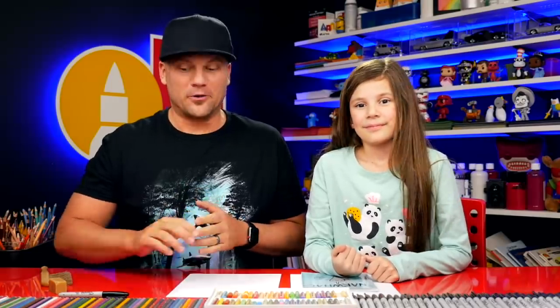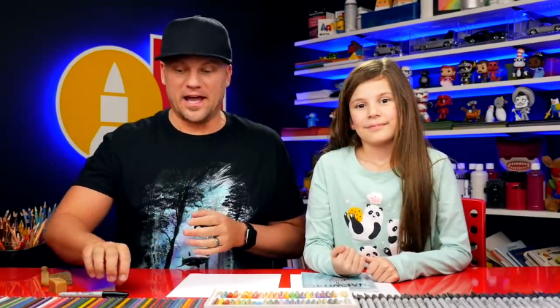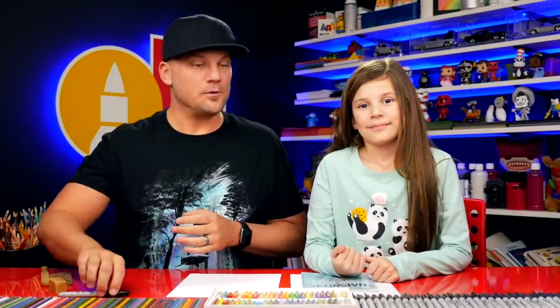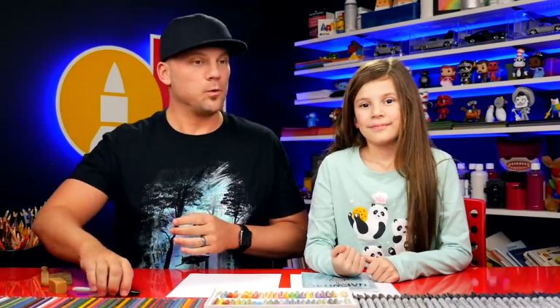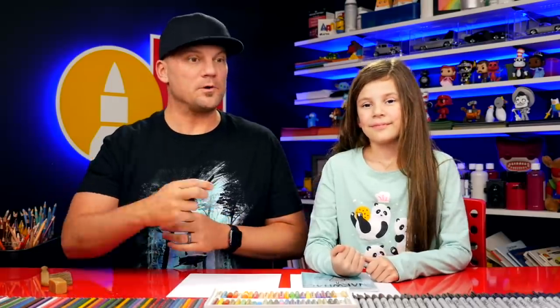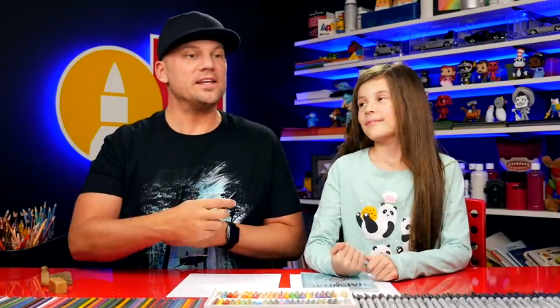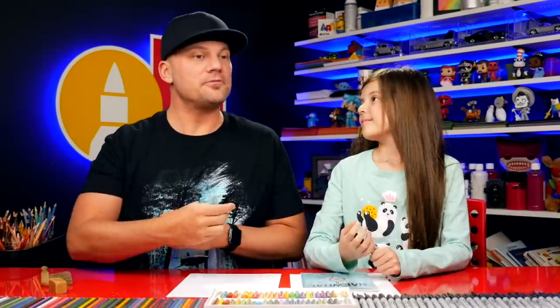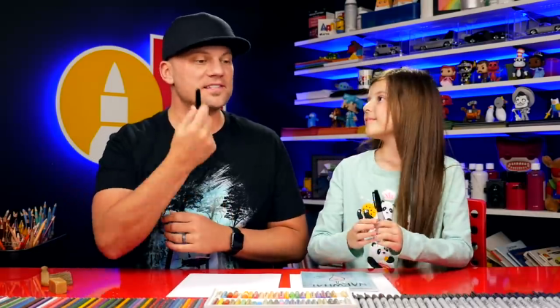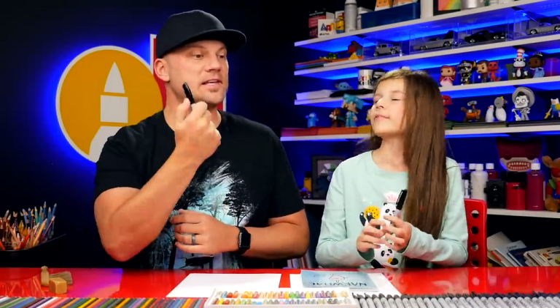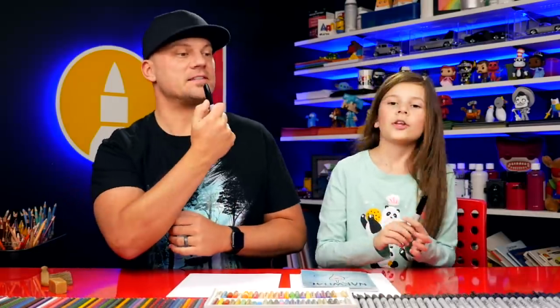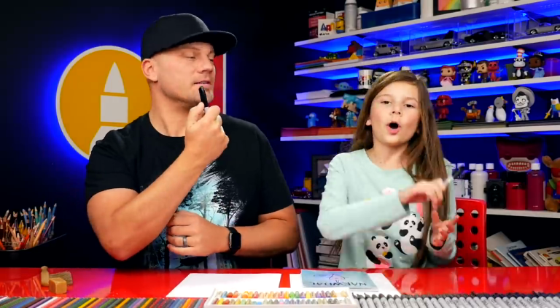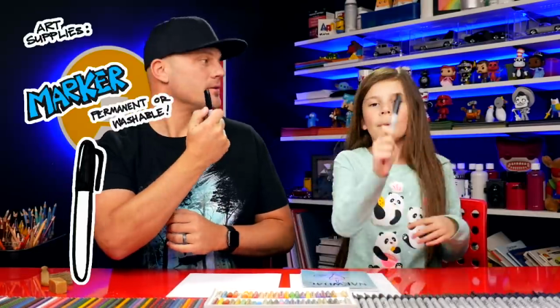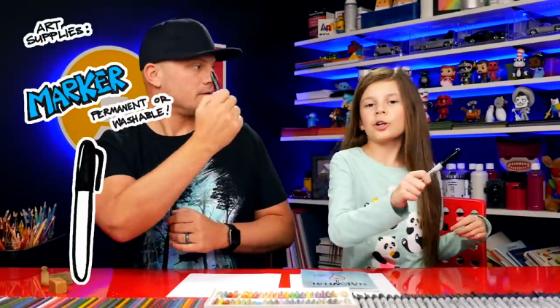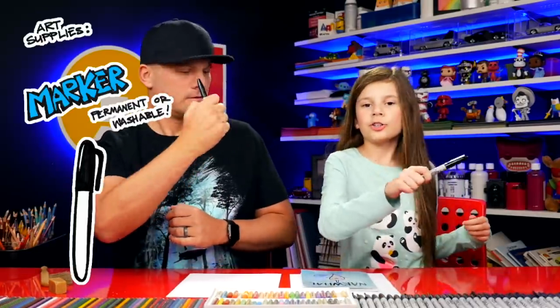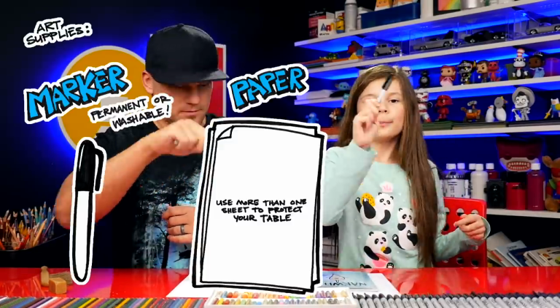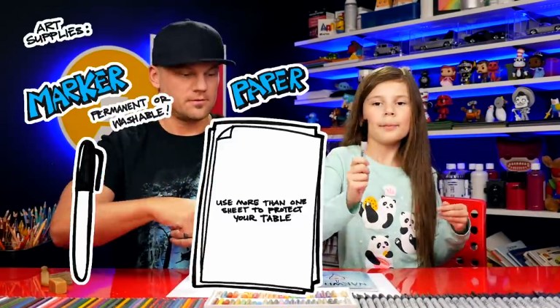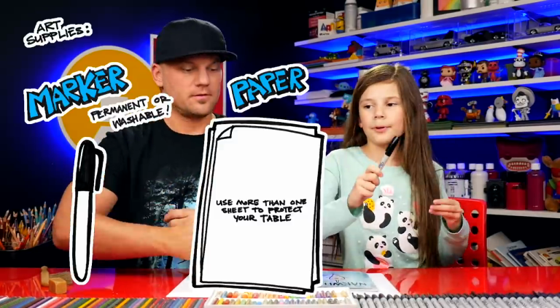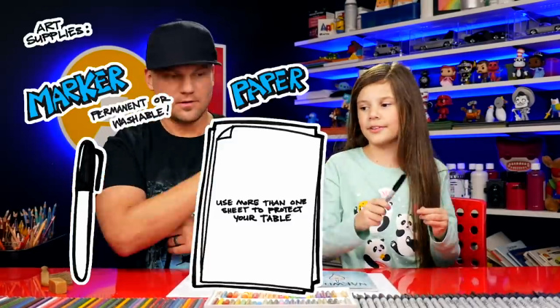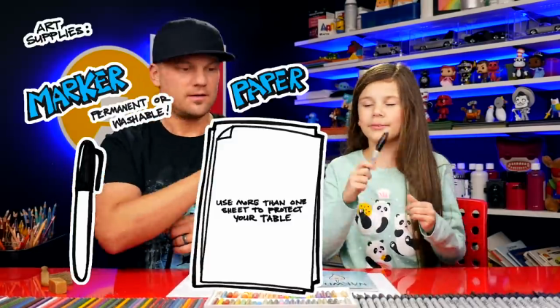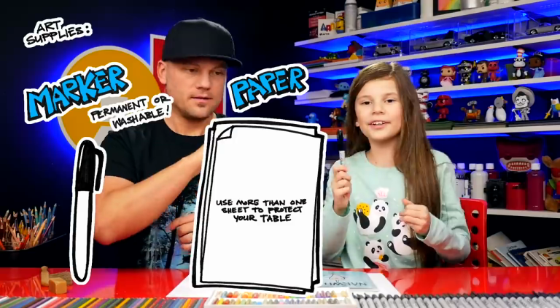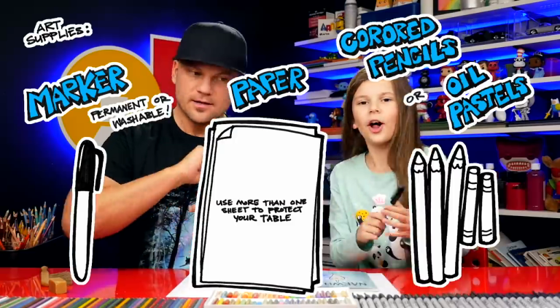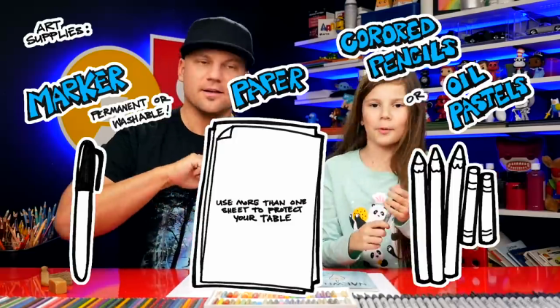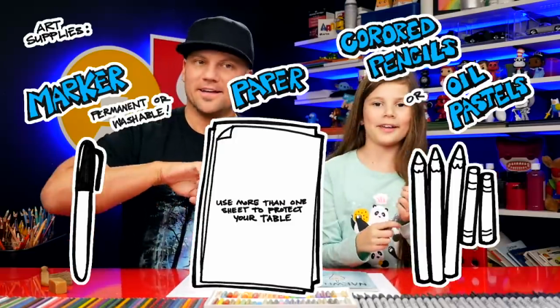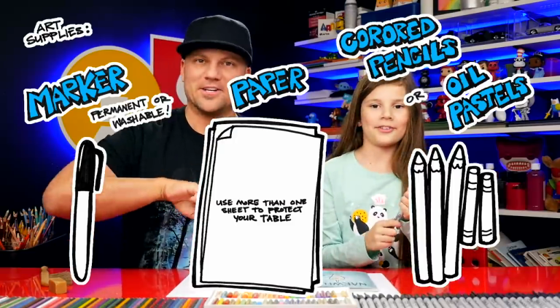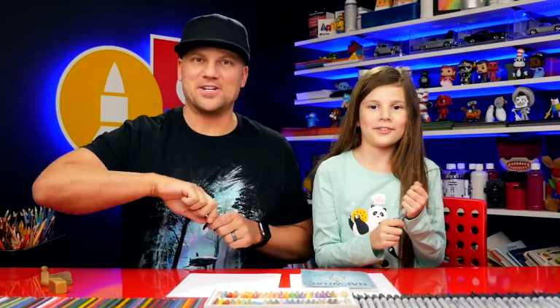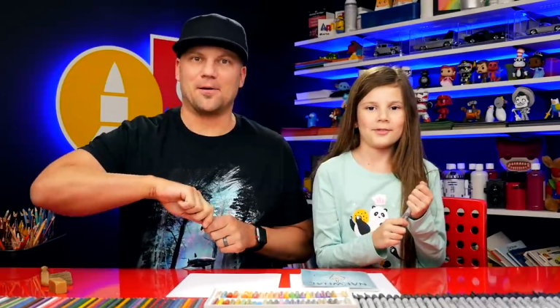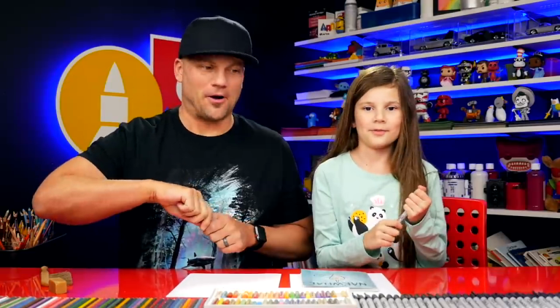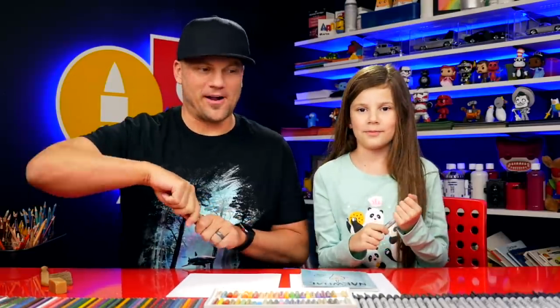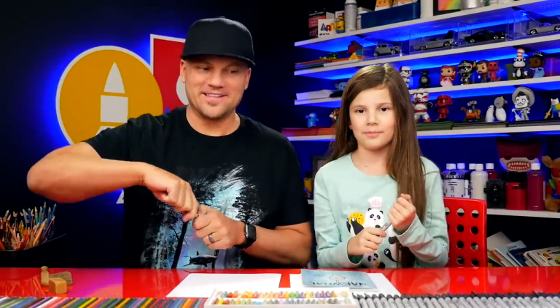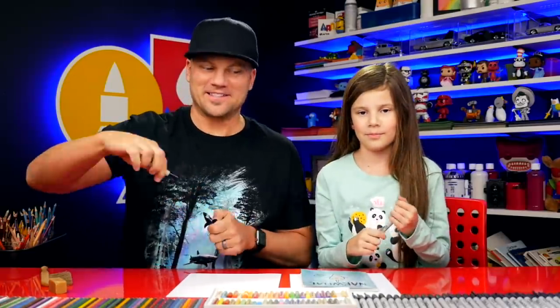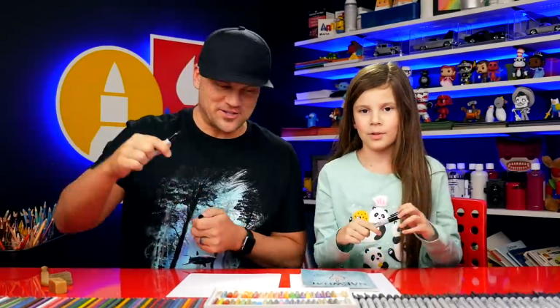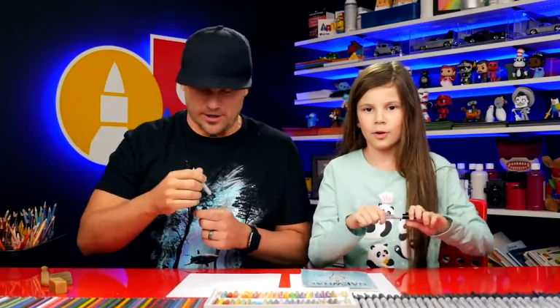Okay, Hallie, what do we need for this lesson? A marker, some paper, and something to color with. Good job. Let's get started.